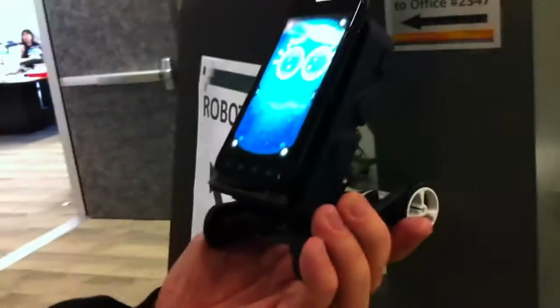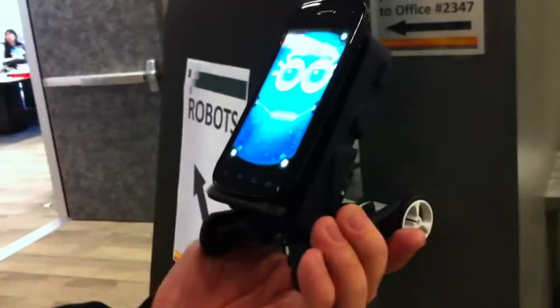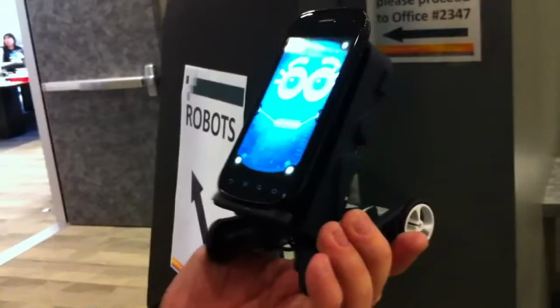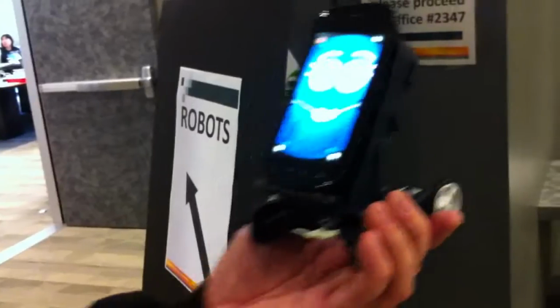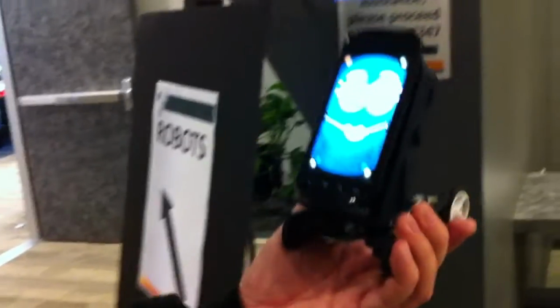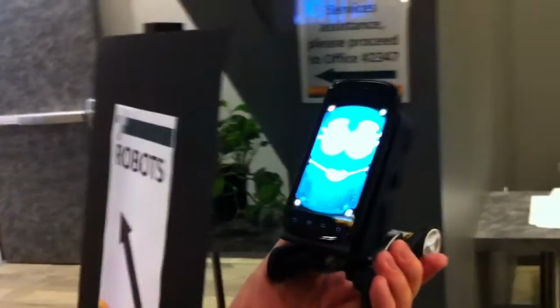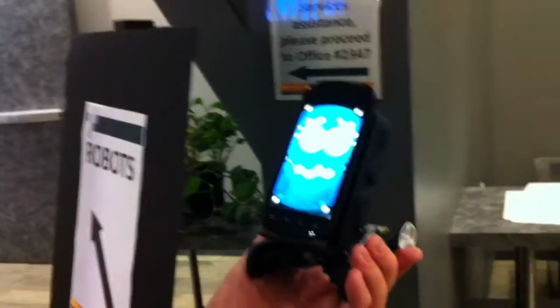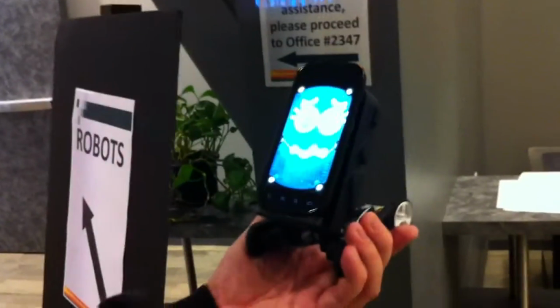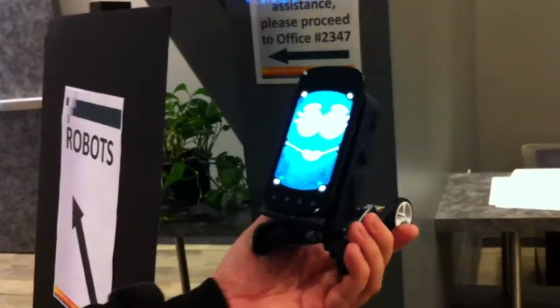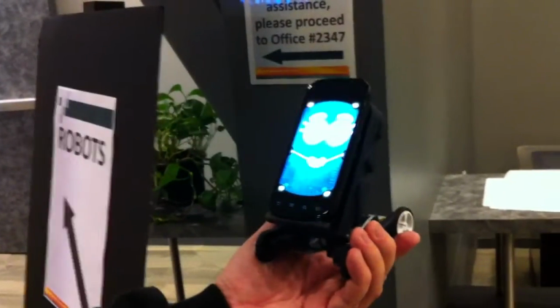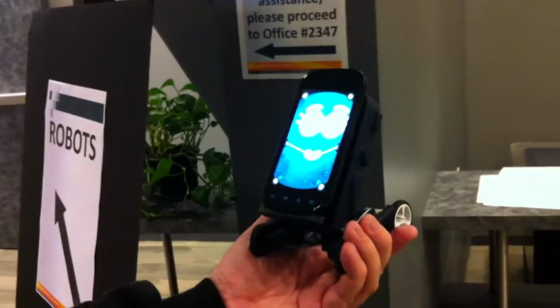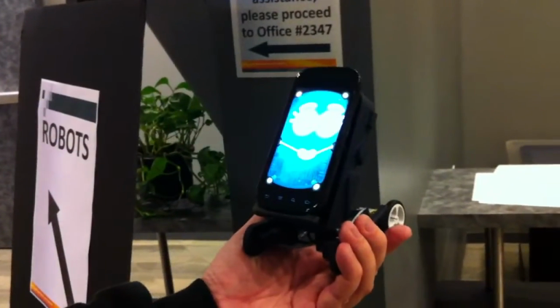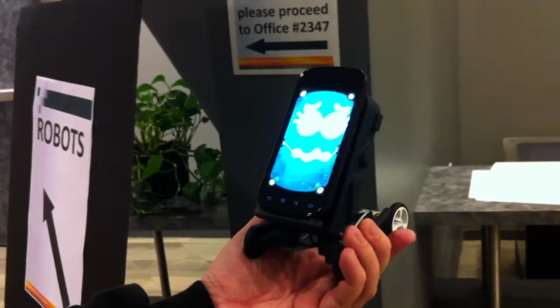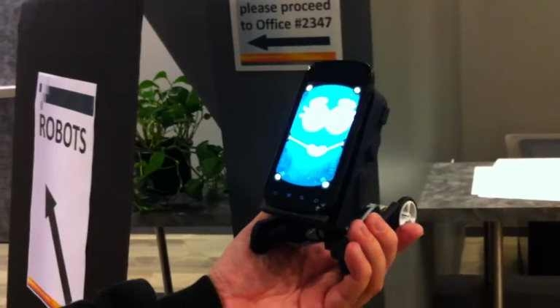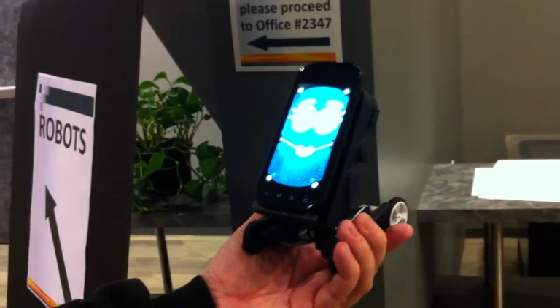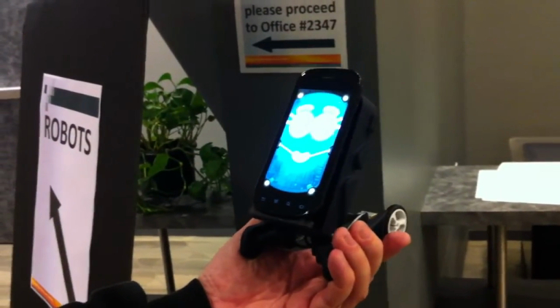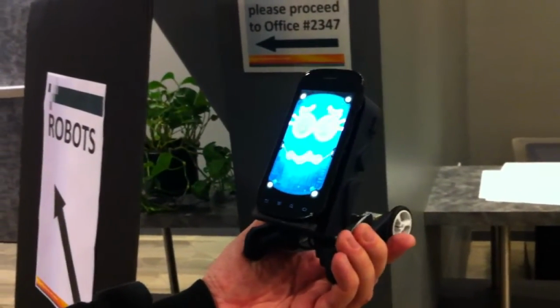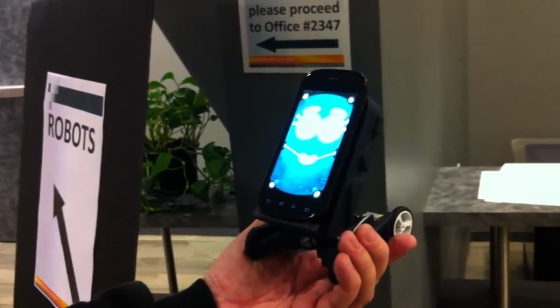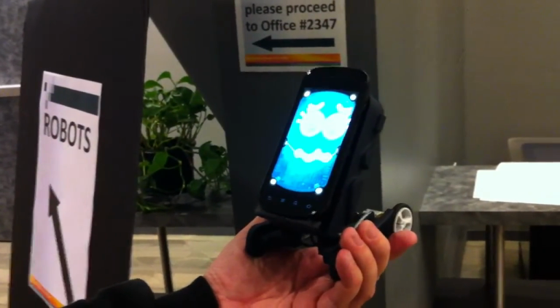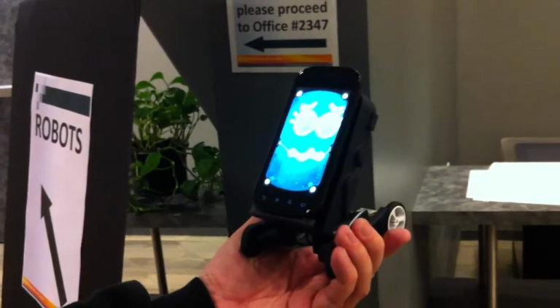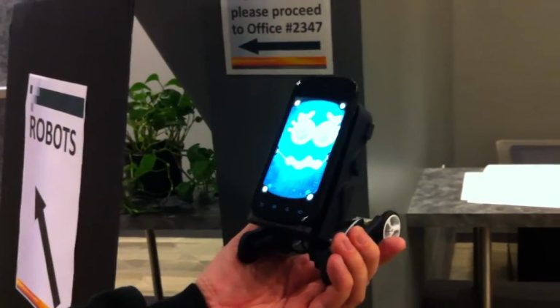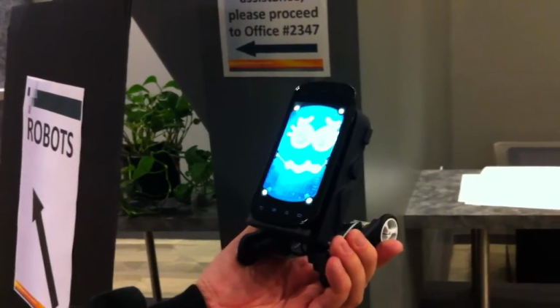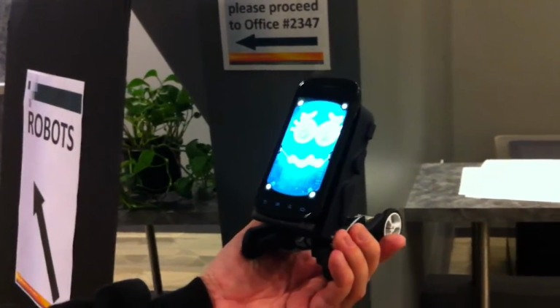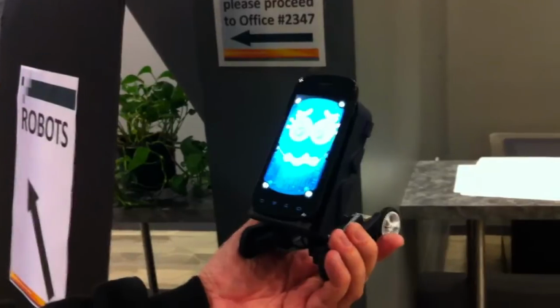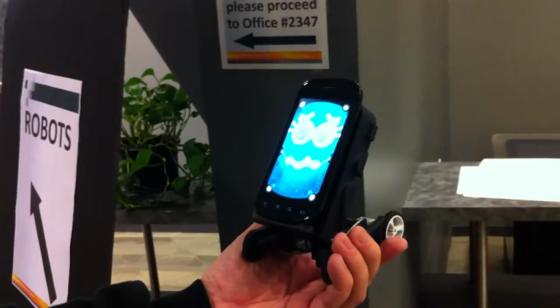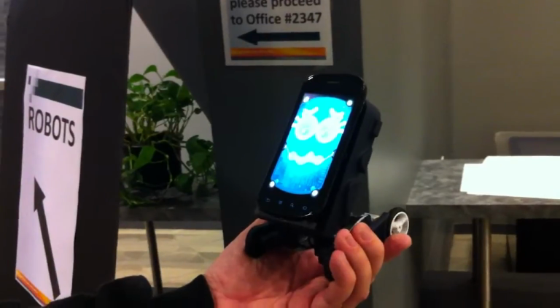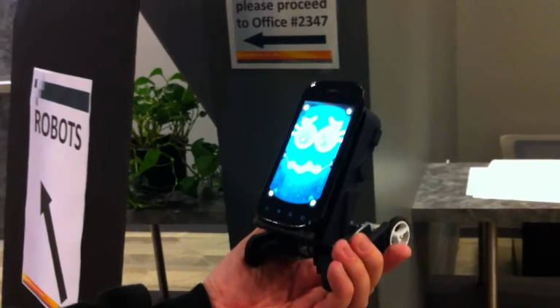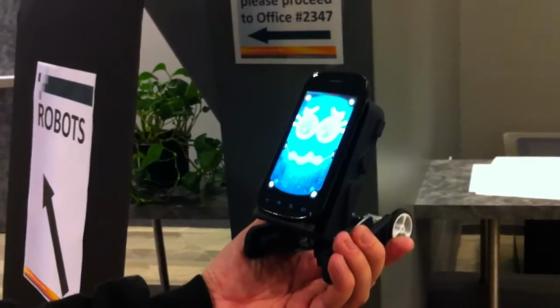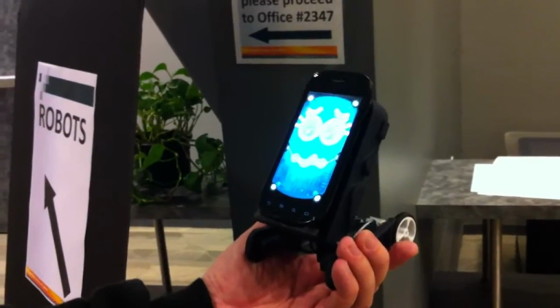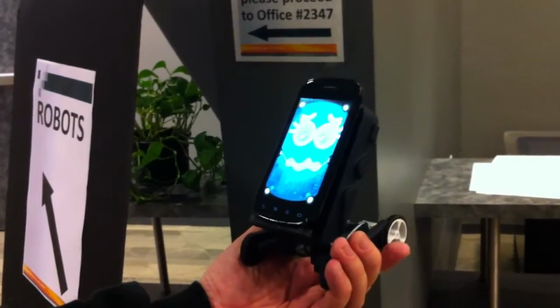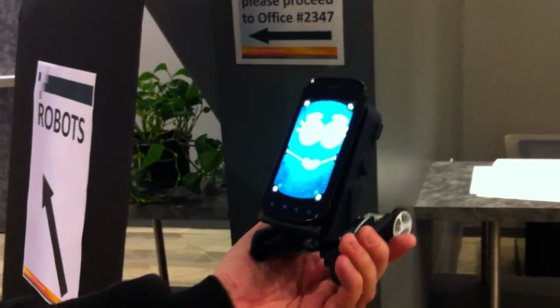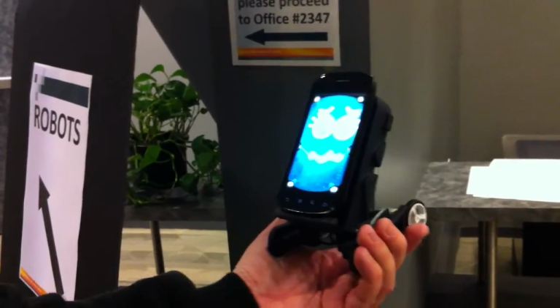If I get too close, it freaks out and tries to back up. And if I get far away, it loves me. And then it tracks my face using face tracking. You can see its gaze is changing.